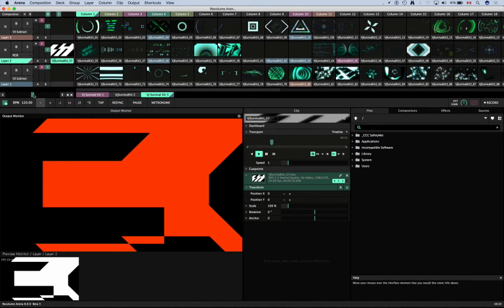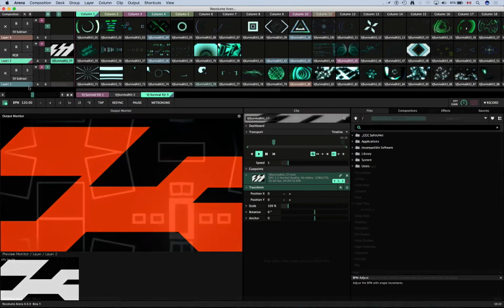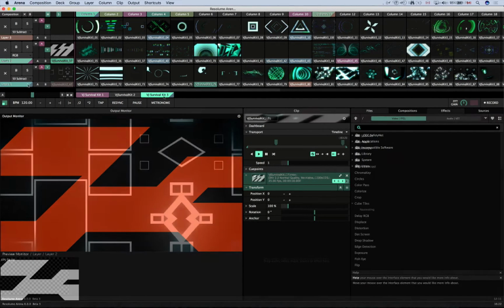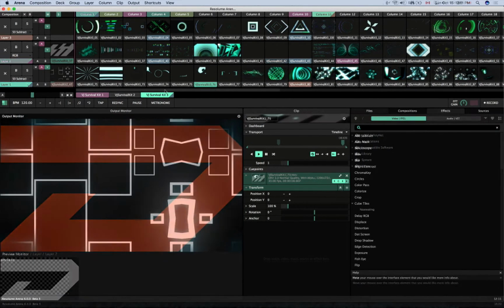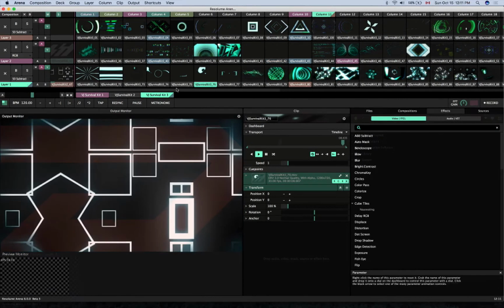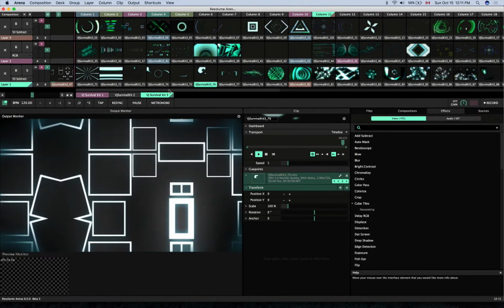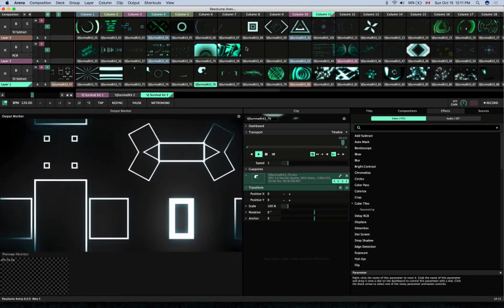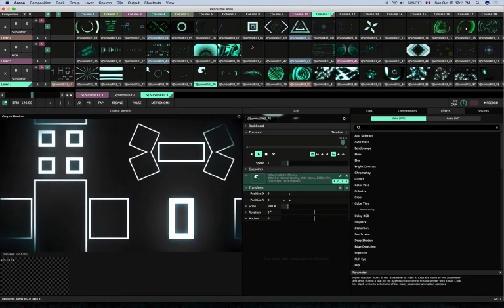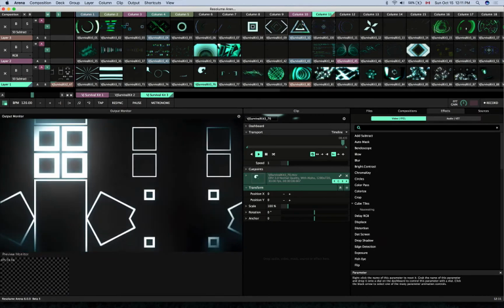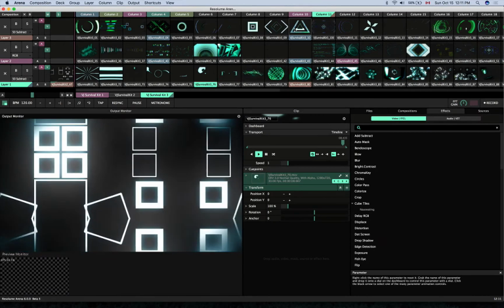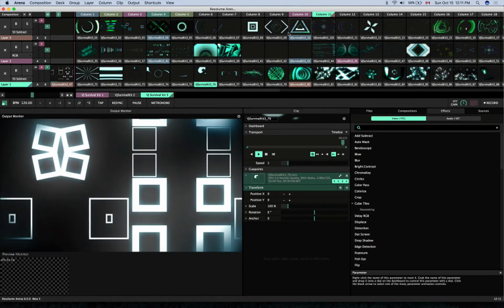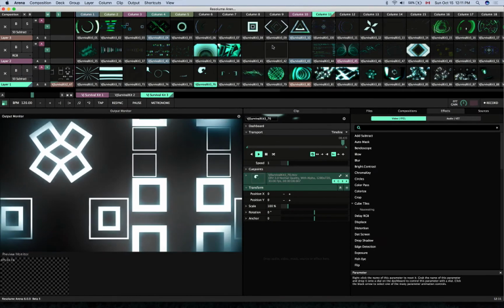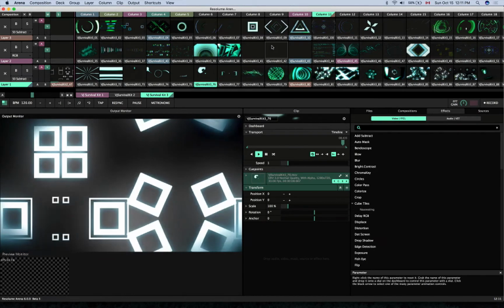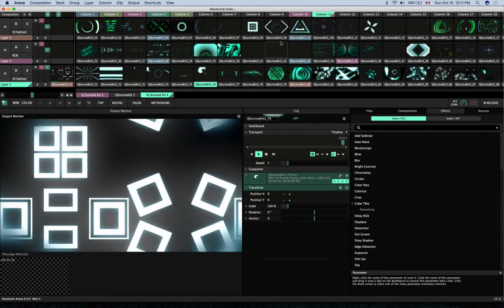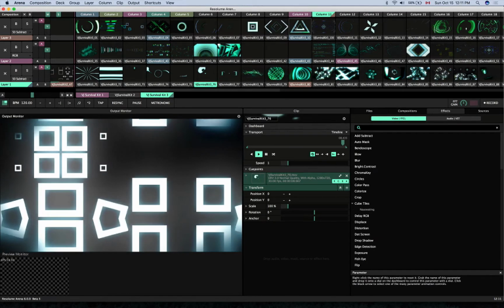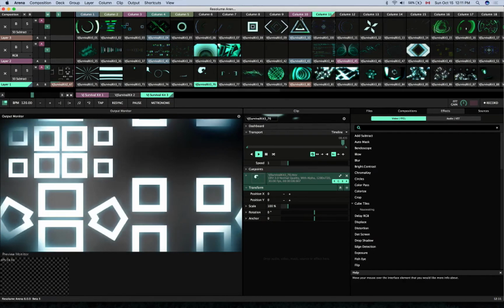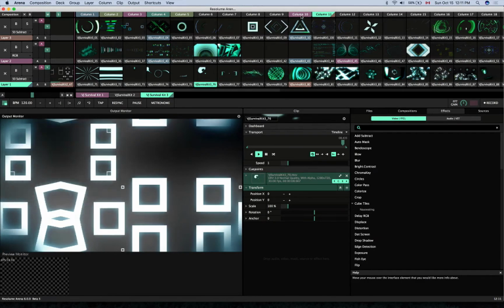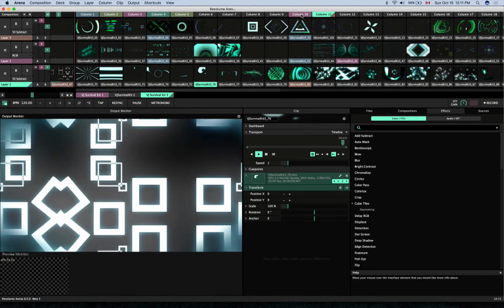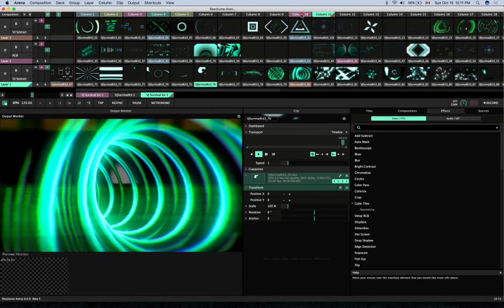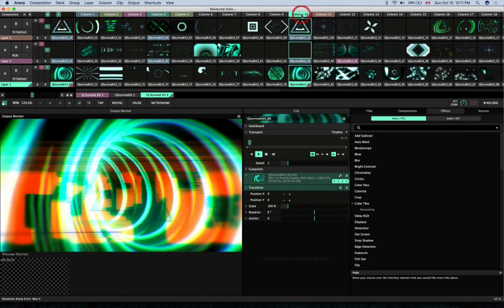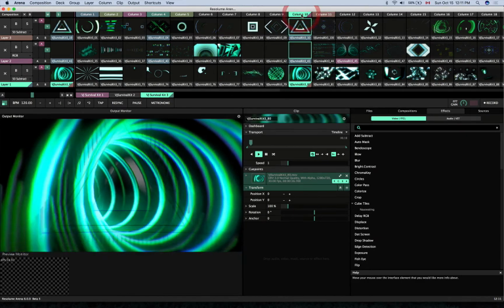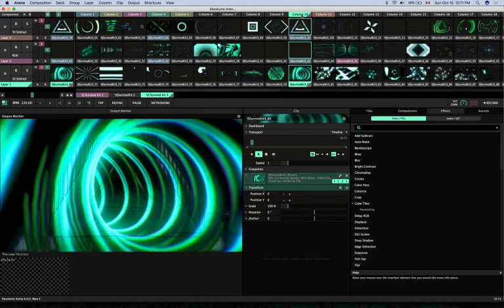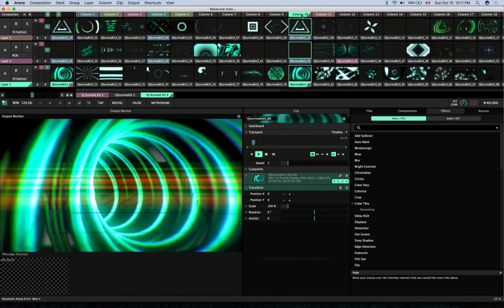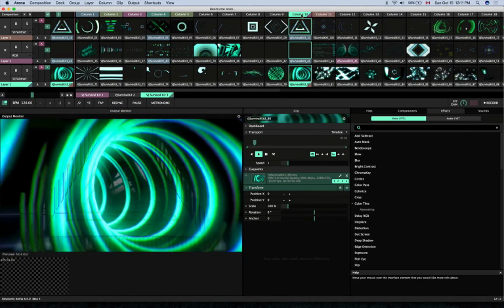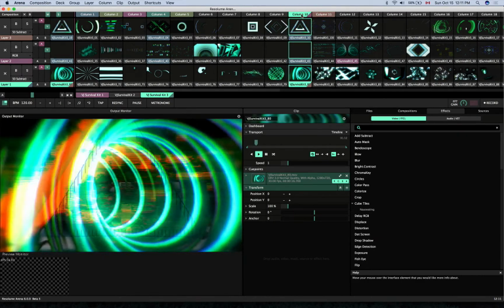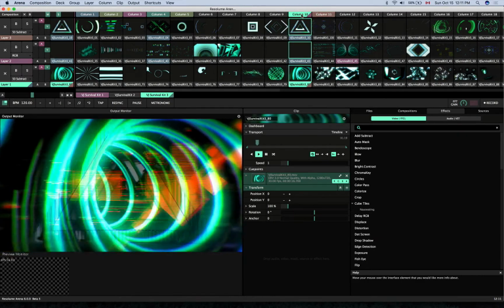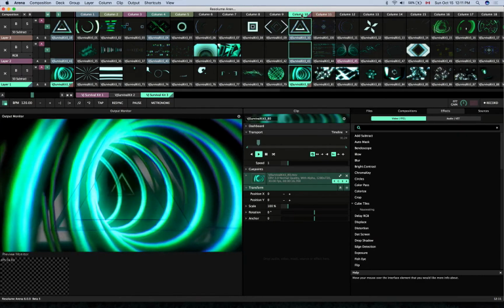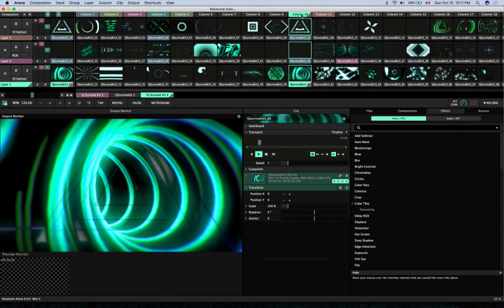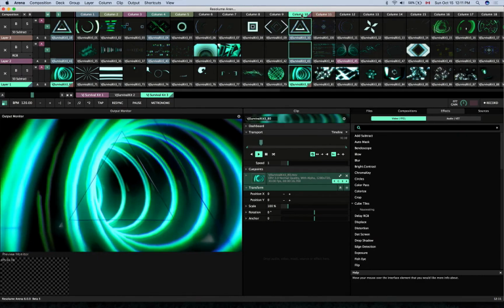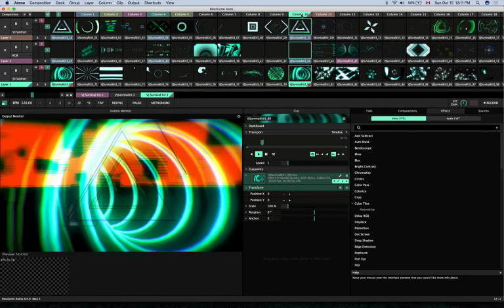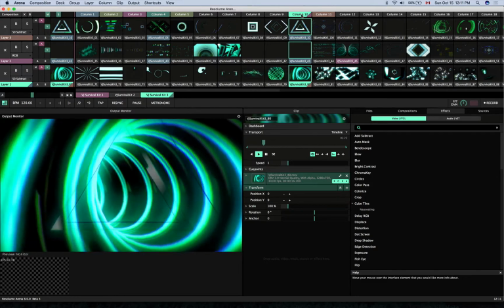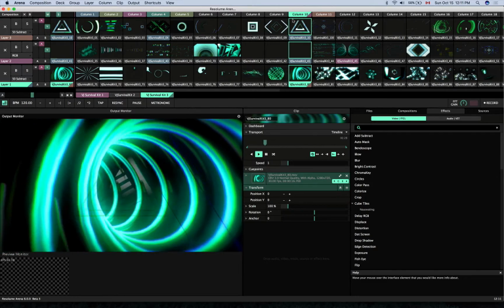This can be a useful tool for organizing your composition and make it easier to navigate and find important clips during your set.